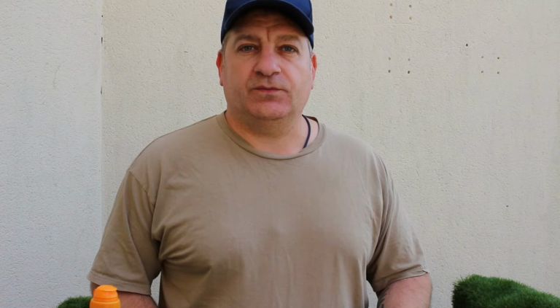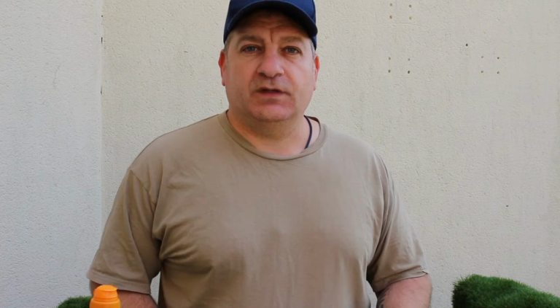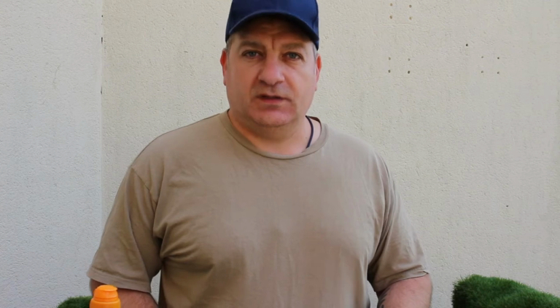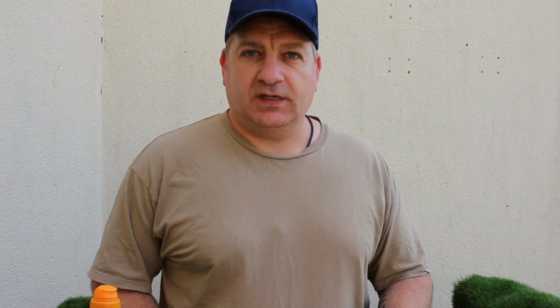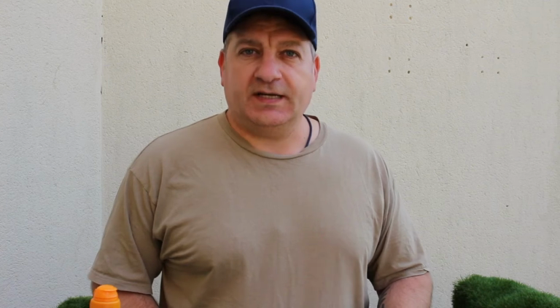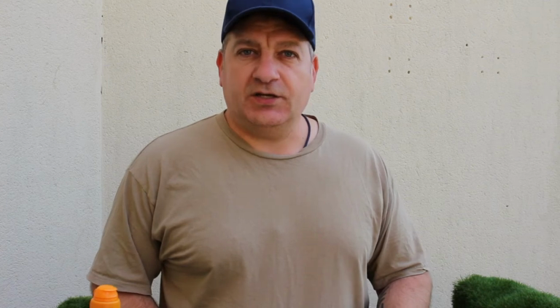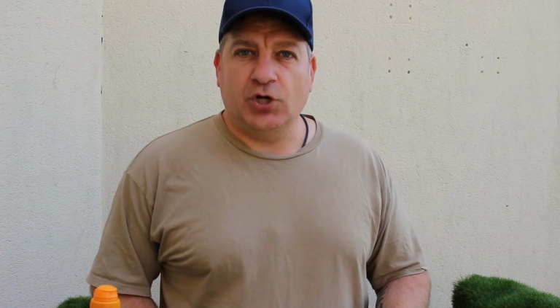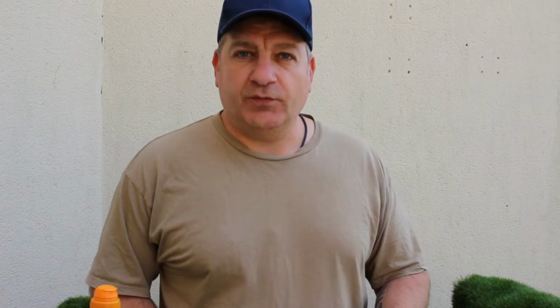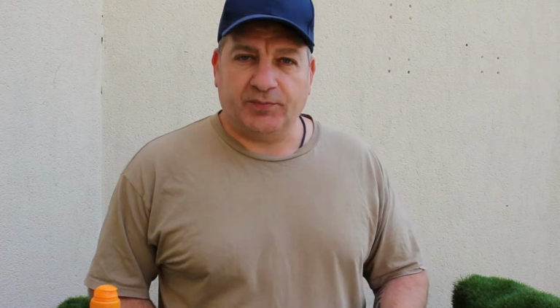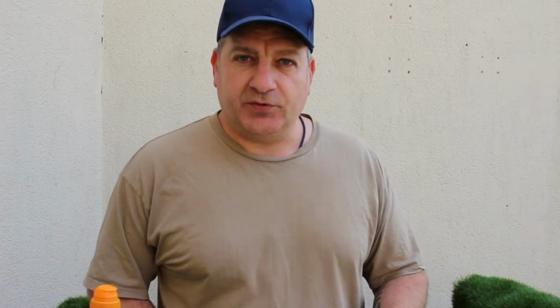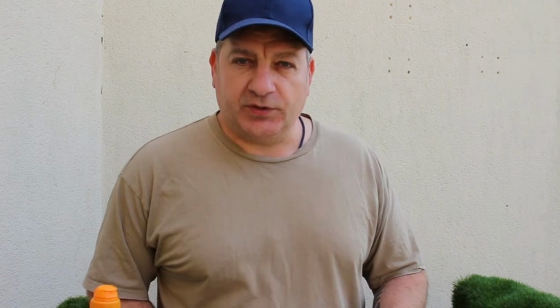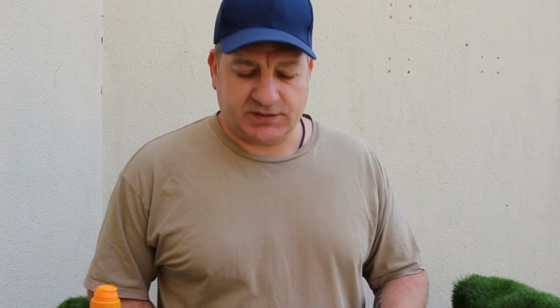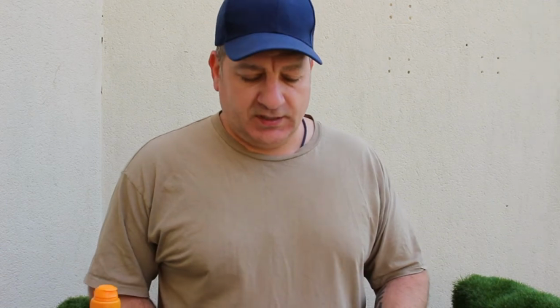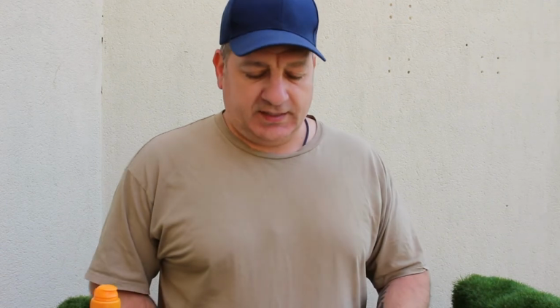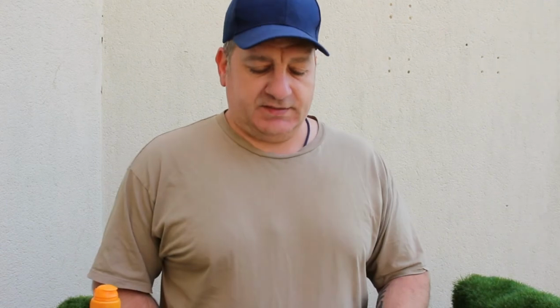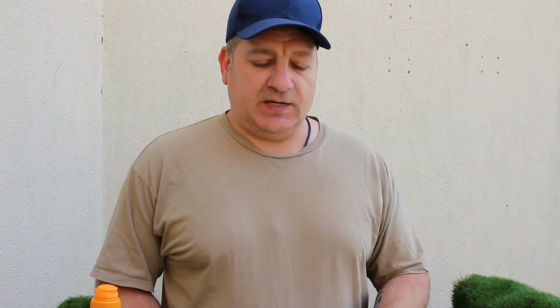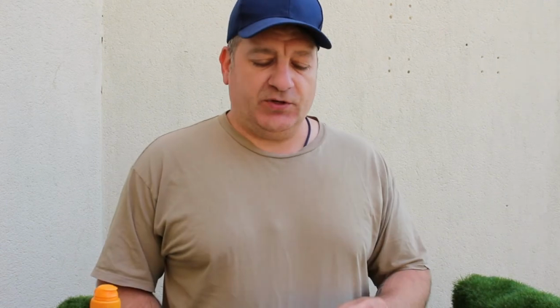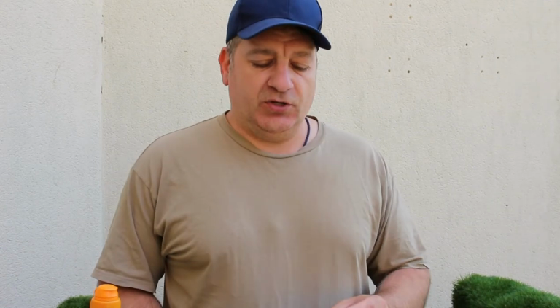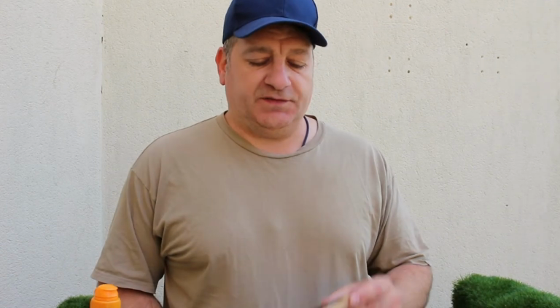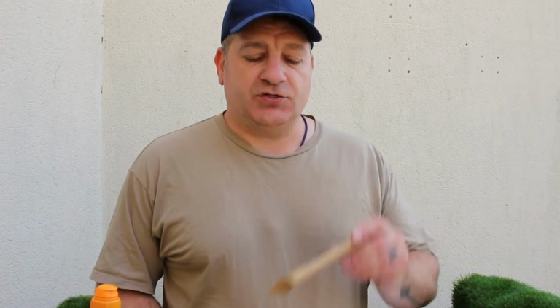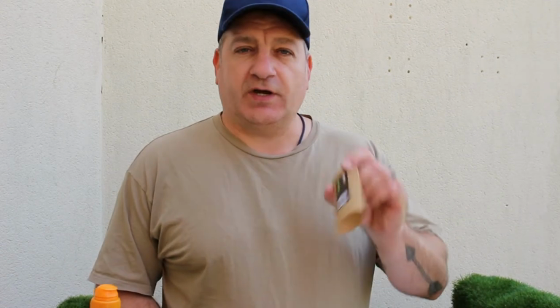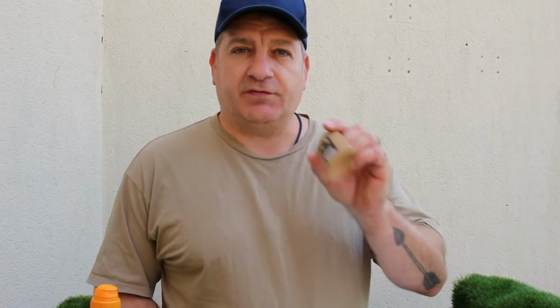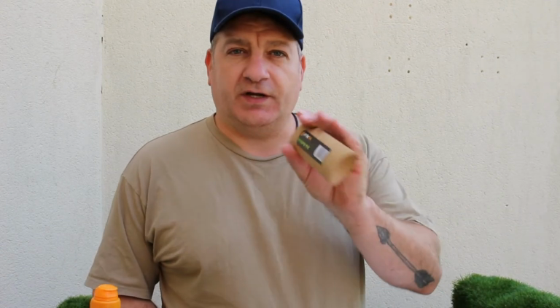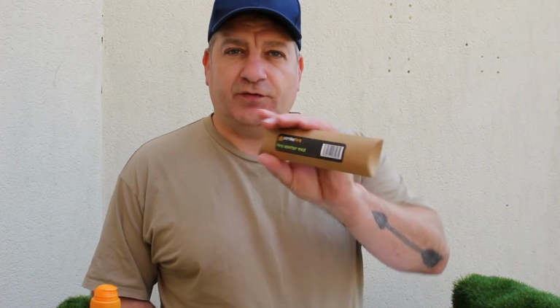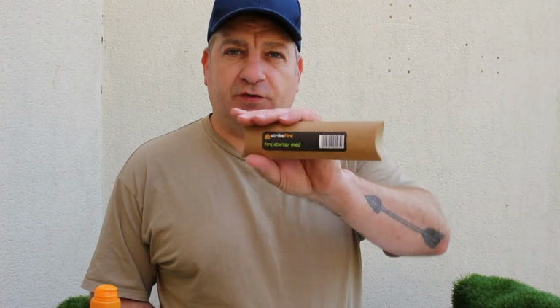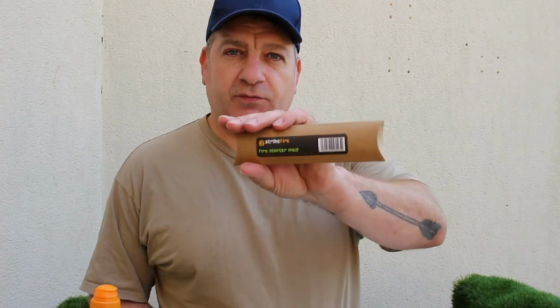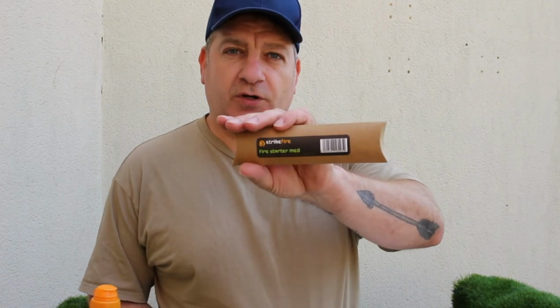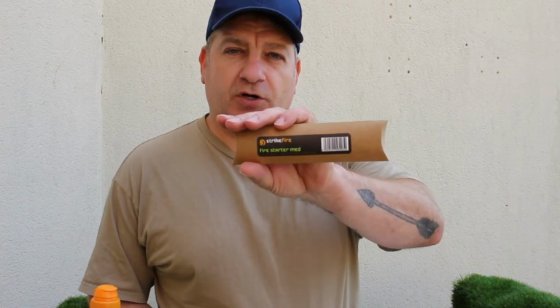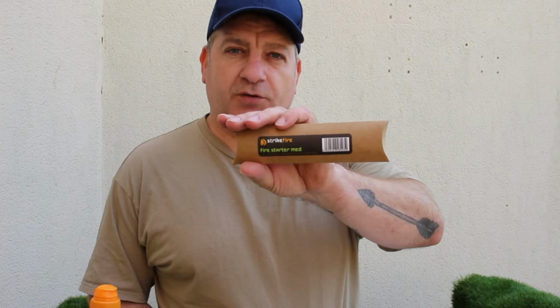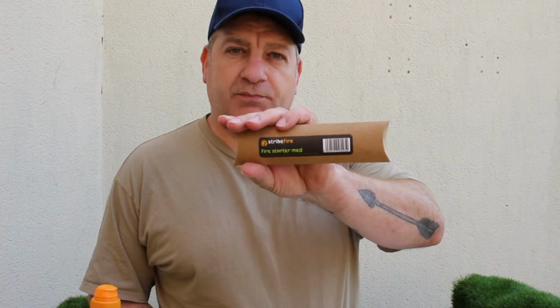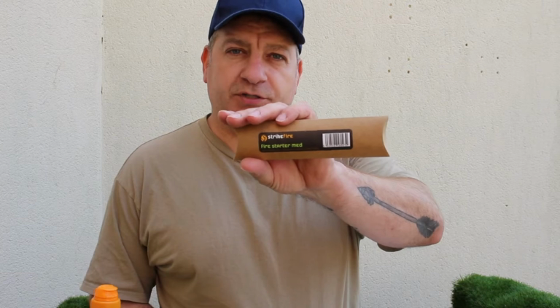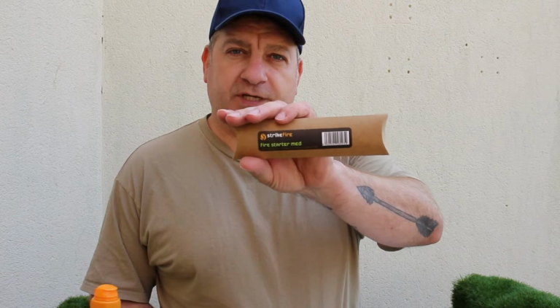Hi guys, Joe from Prepper in the Woods, and today we are going to look at the Strike Fire from Bush Gear.